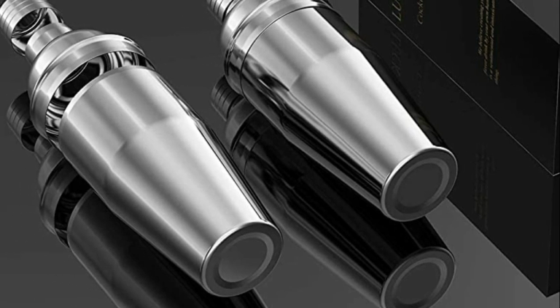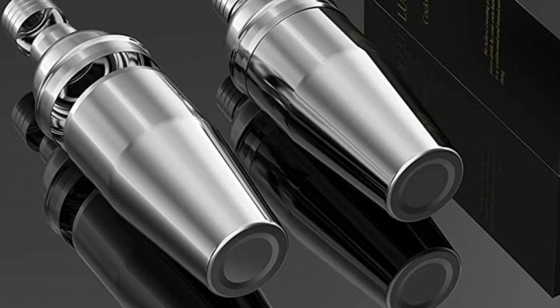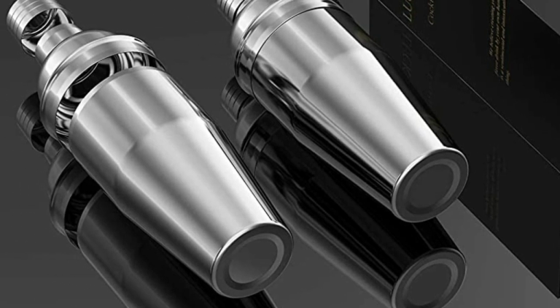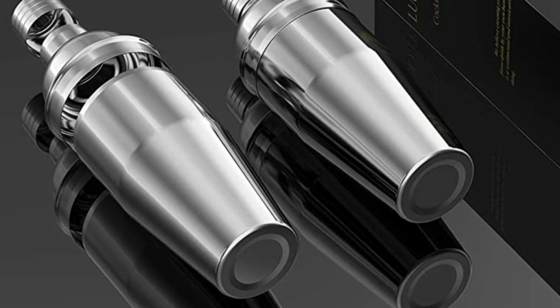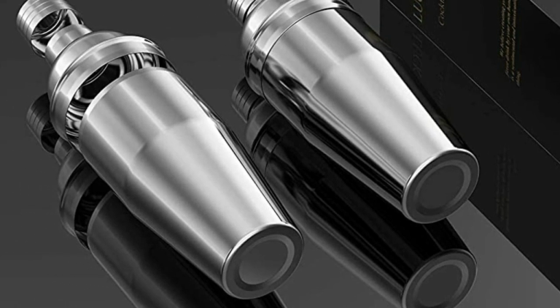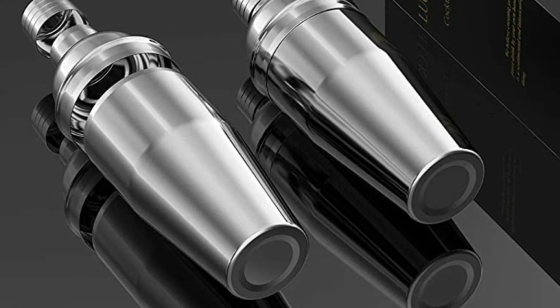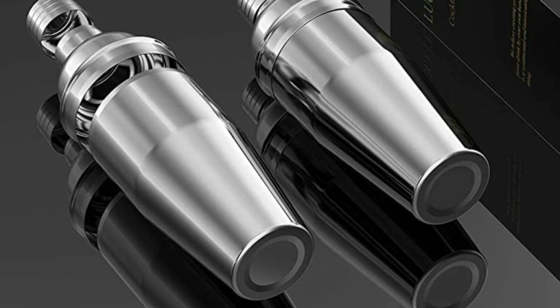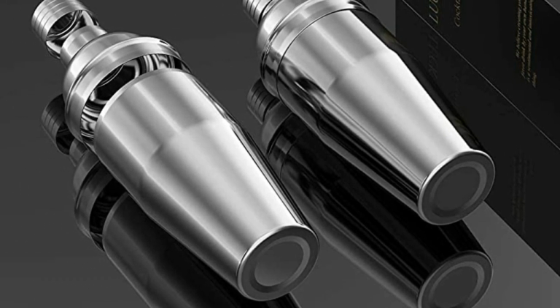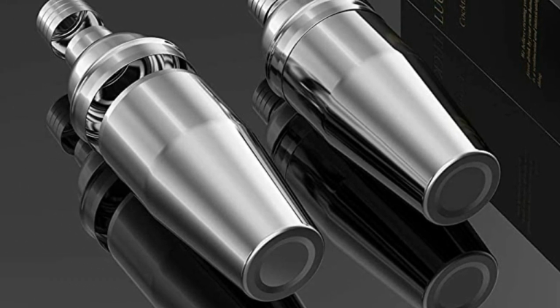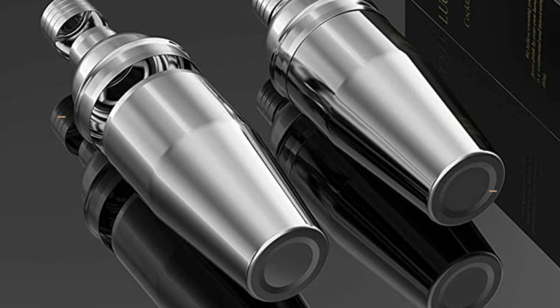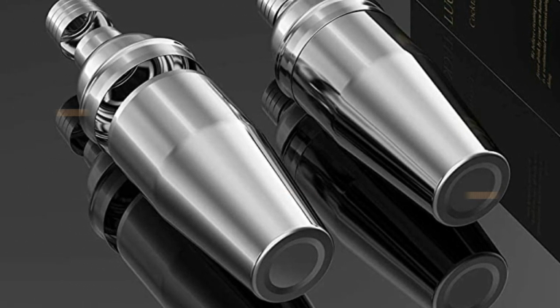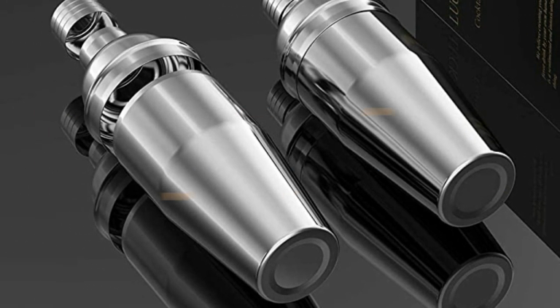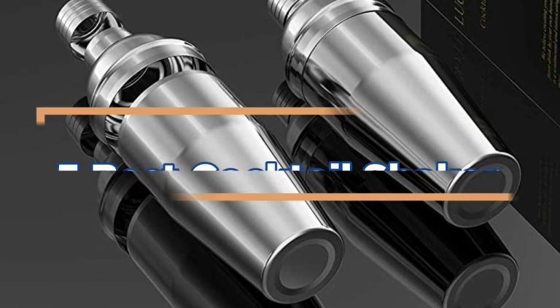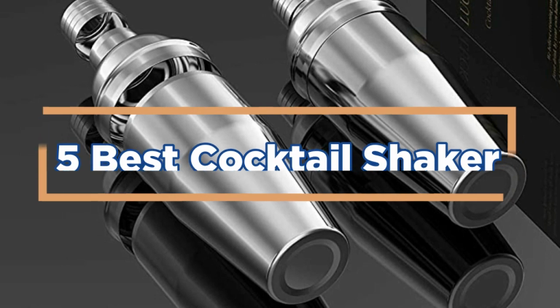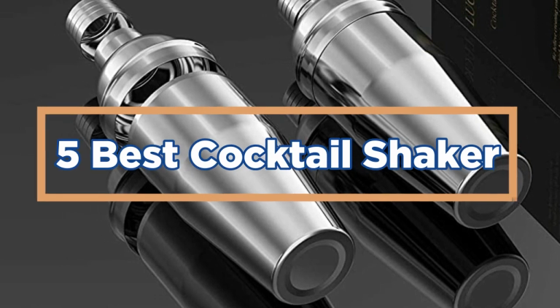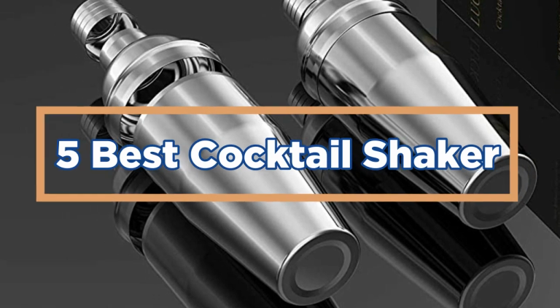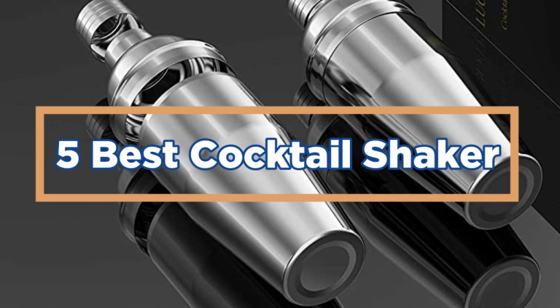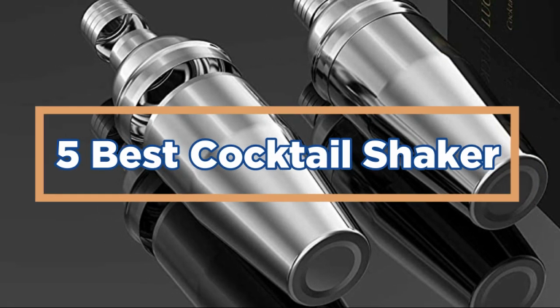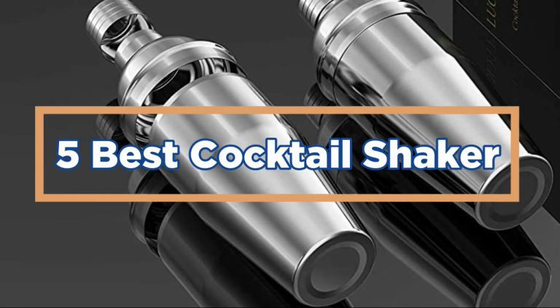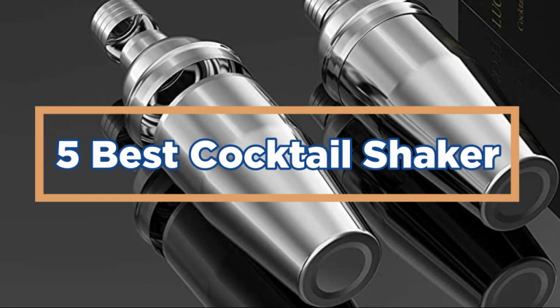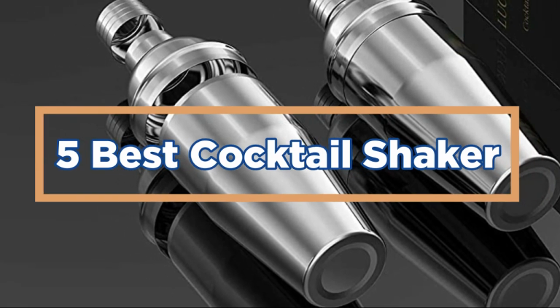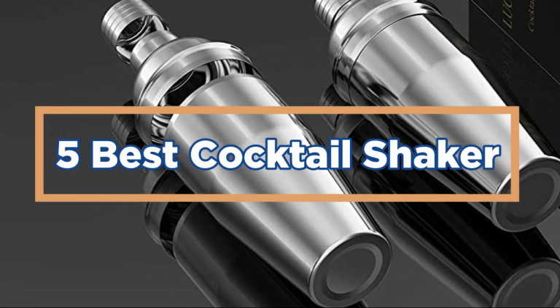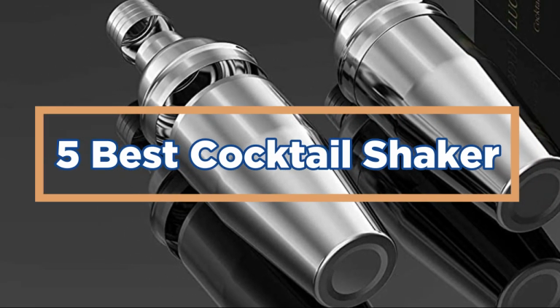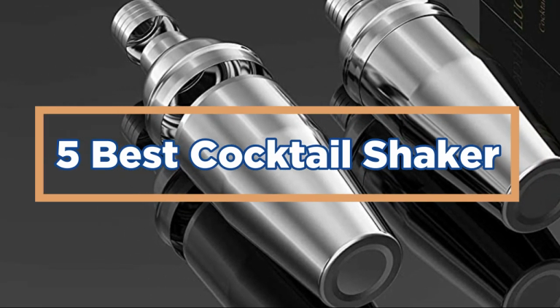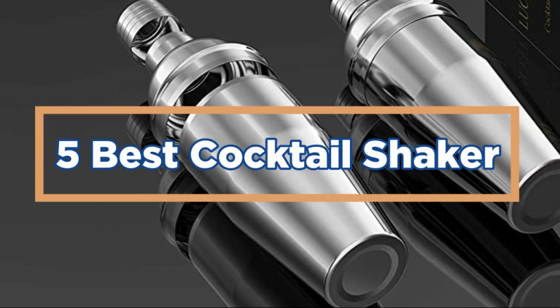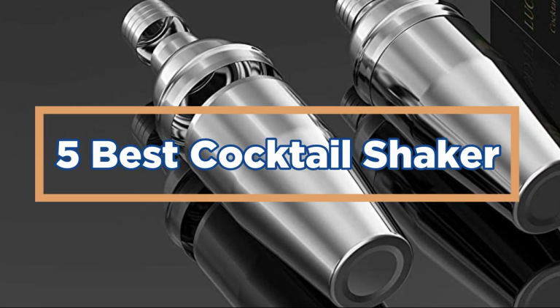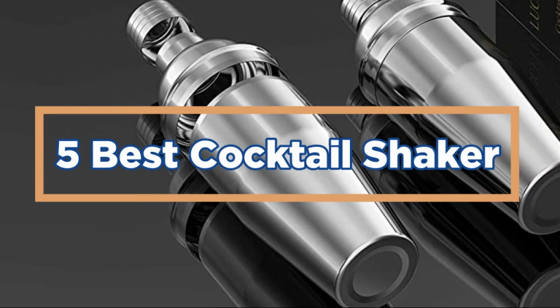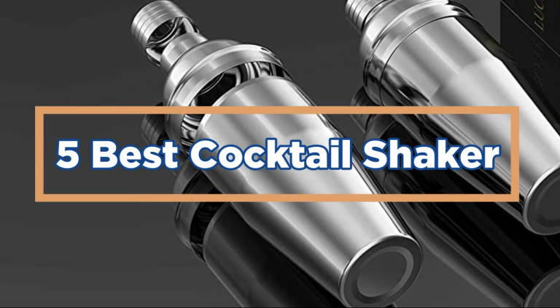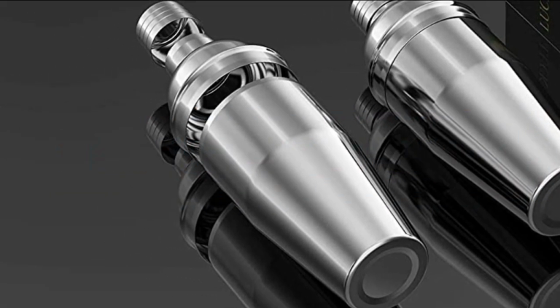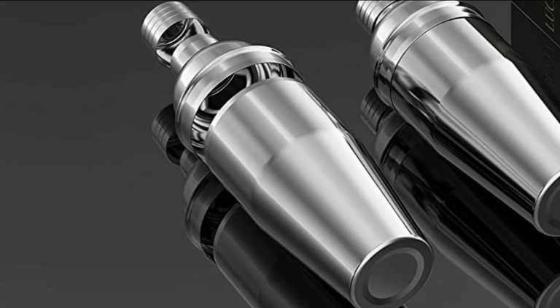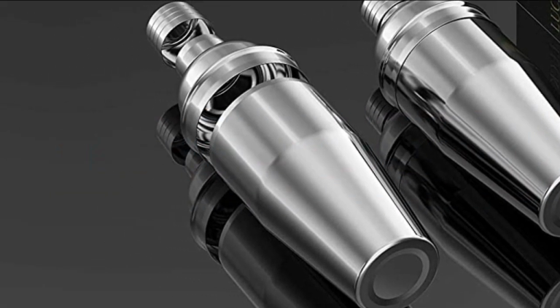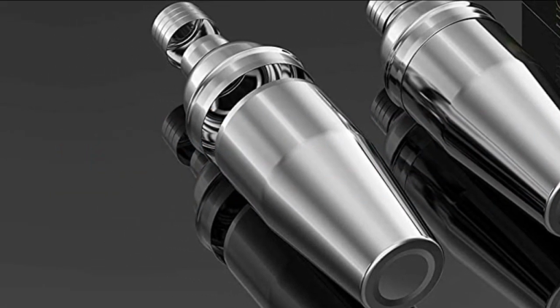In today's video, we will show you the top 5 best cocktail shakers. So, let's get started.